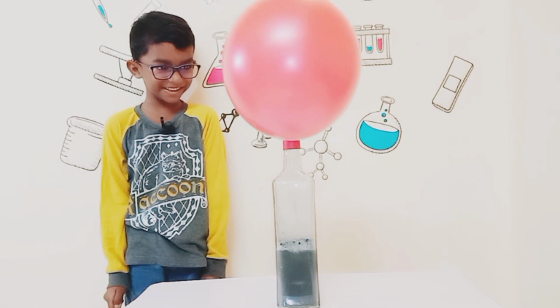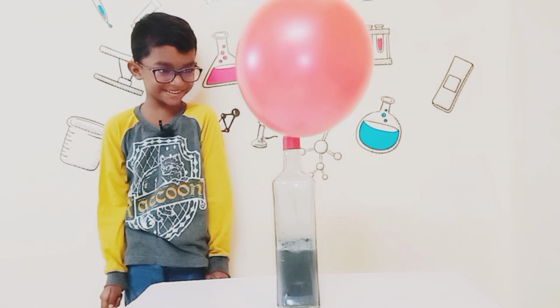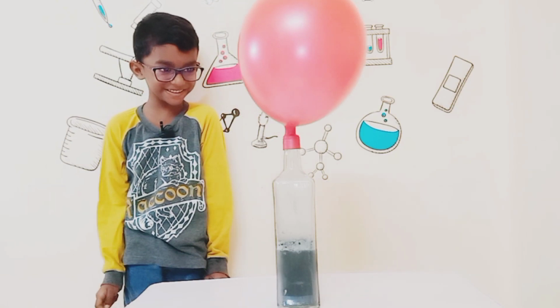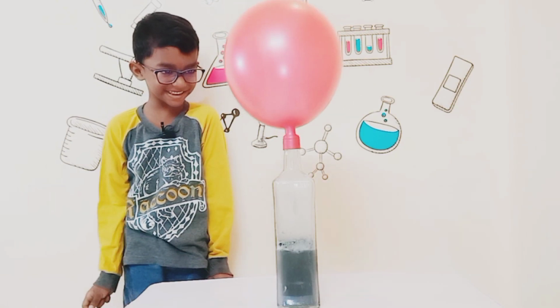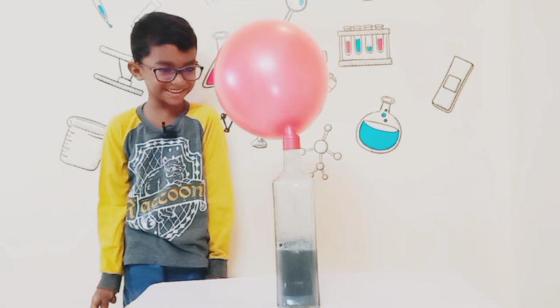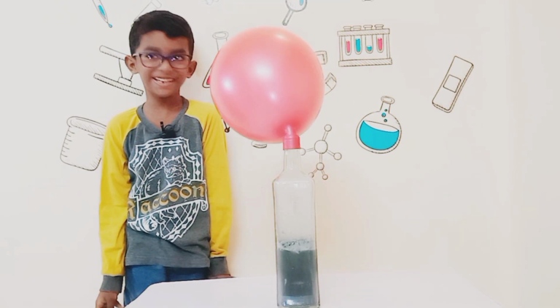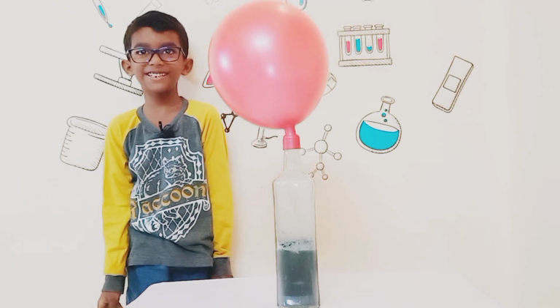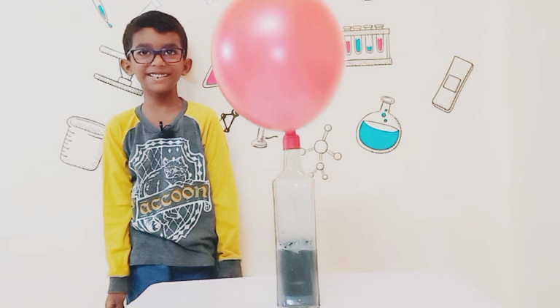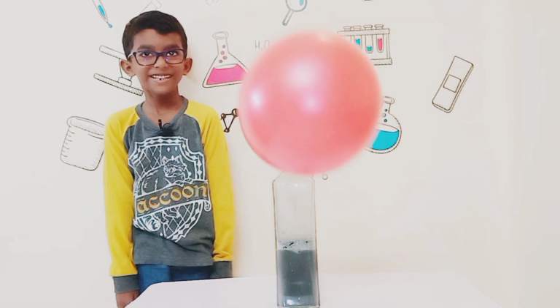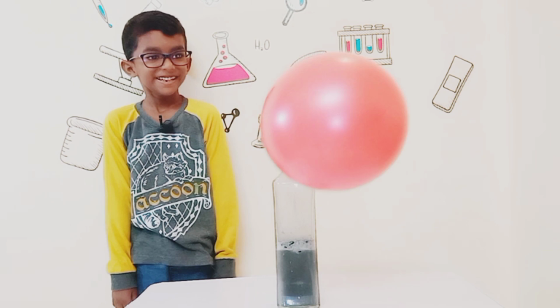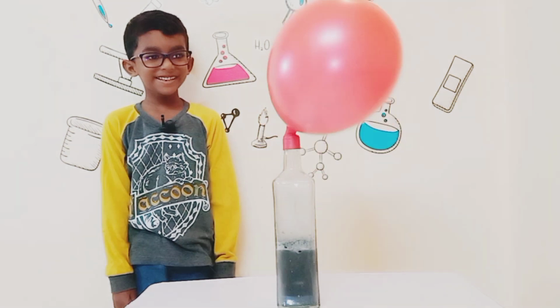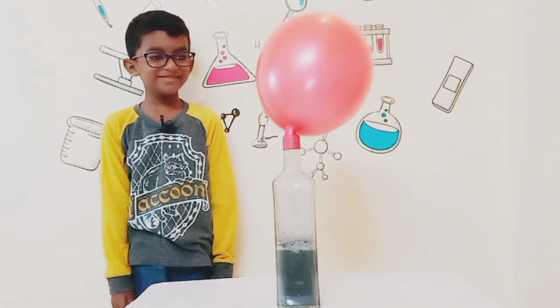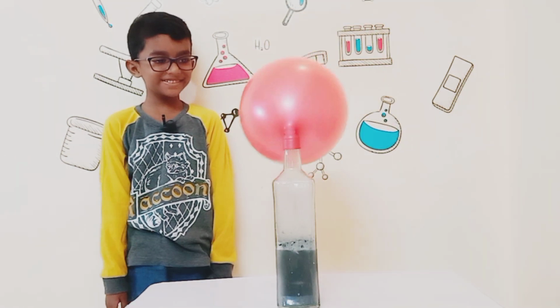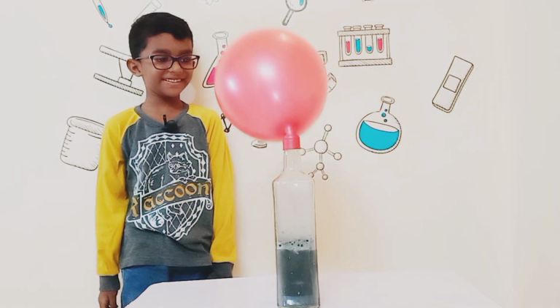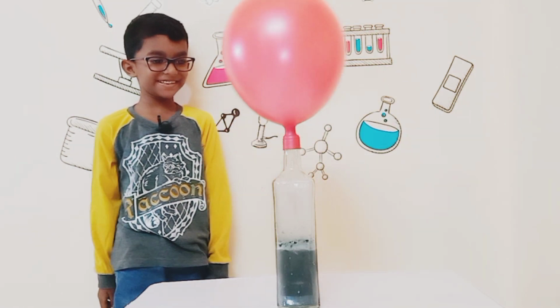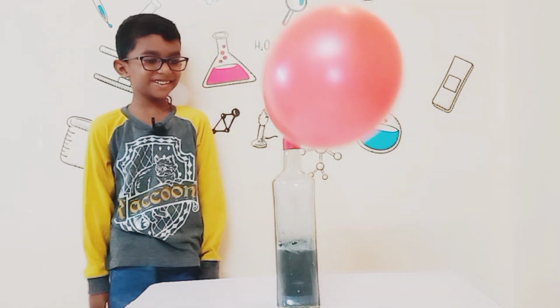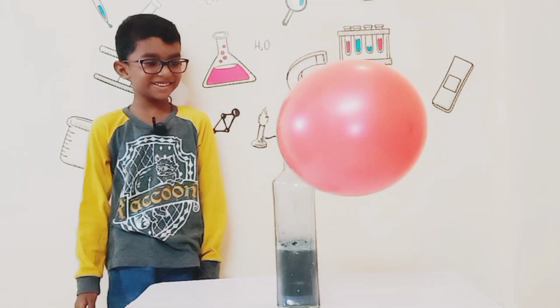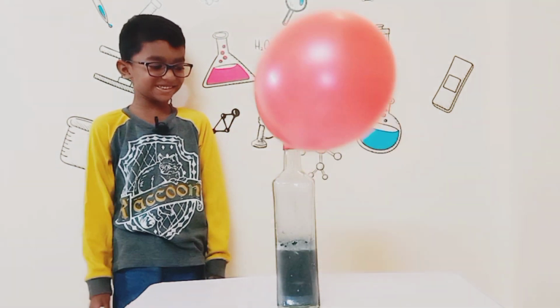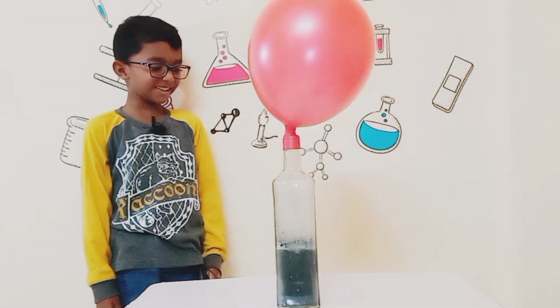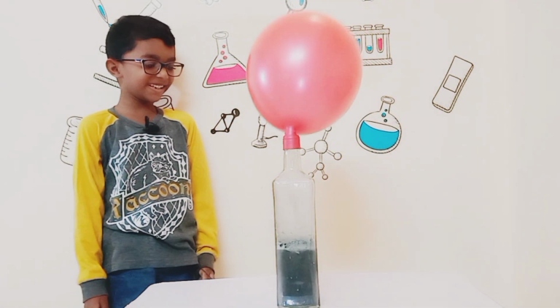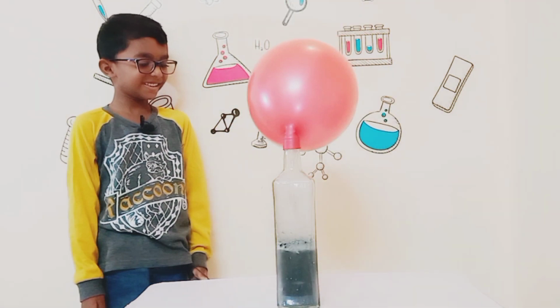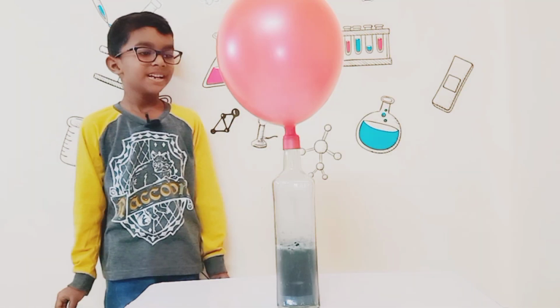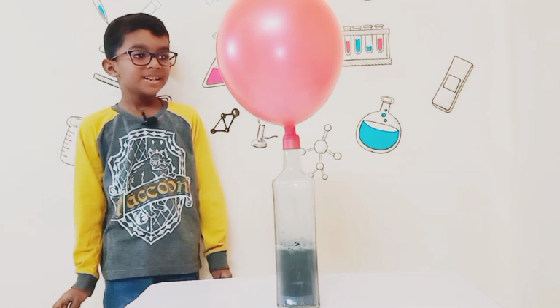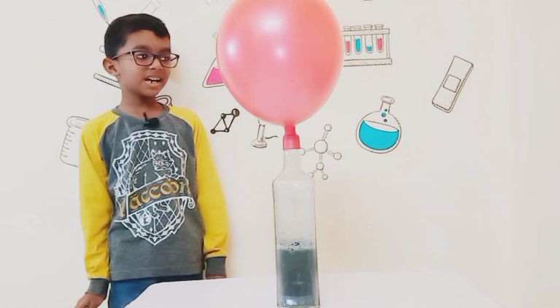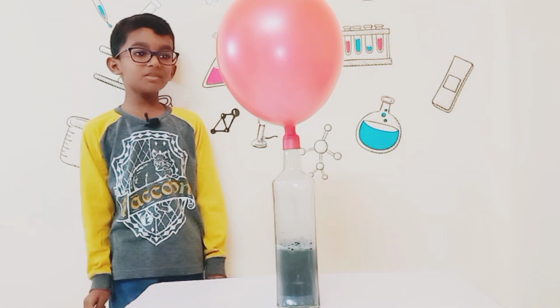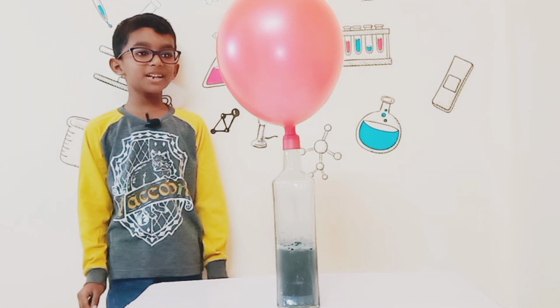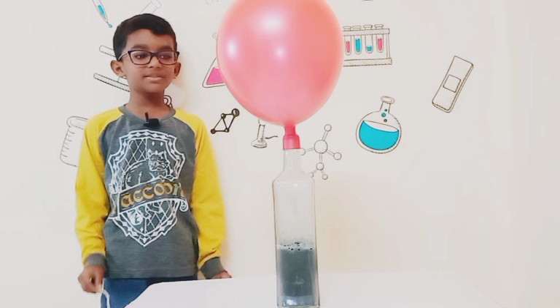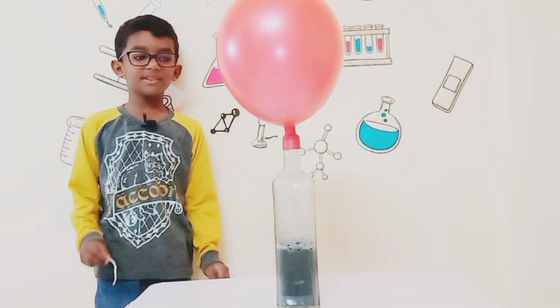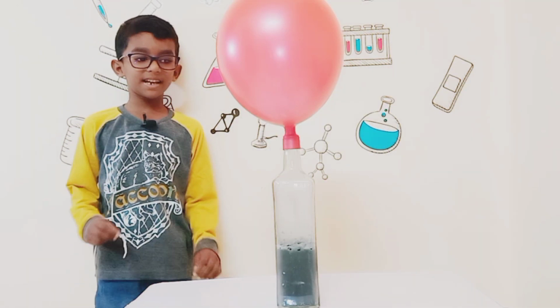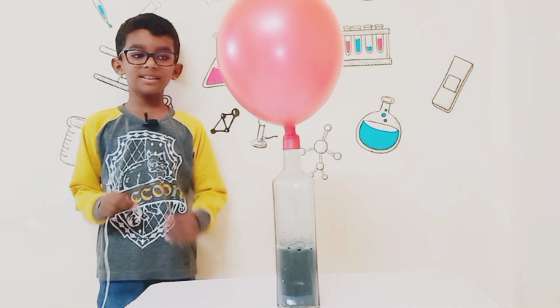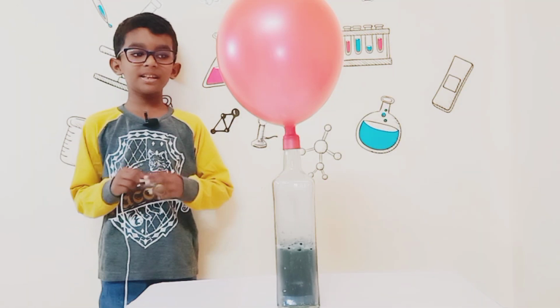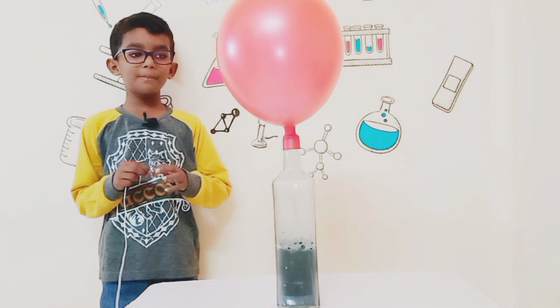Did you see that? It was very cold, didn't it? Now let's fly the balloon.